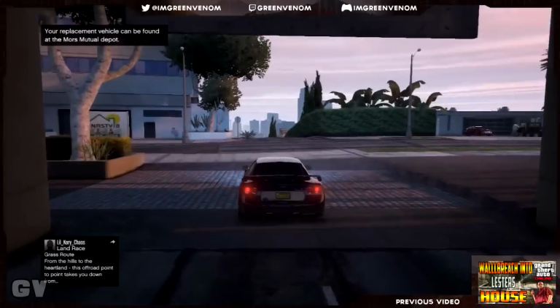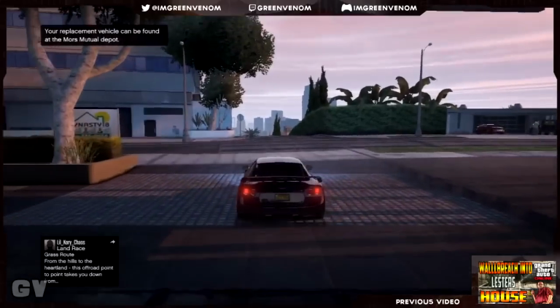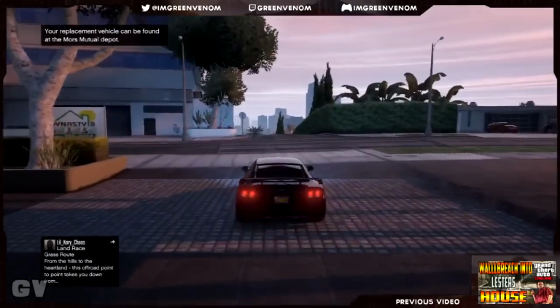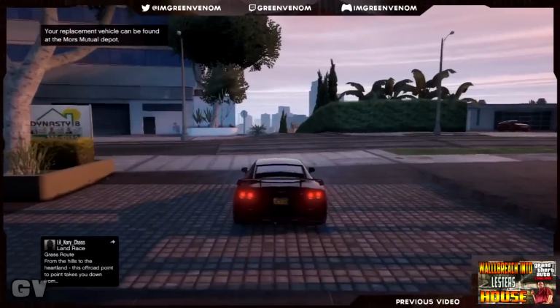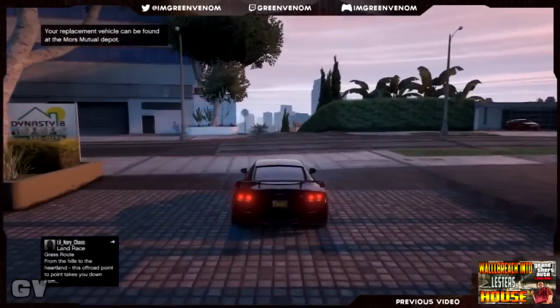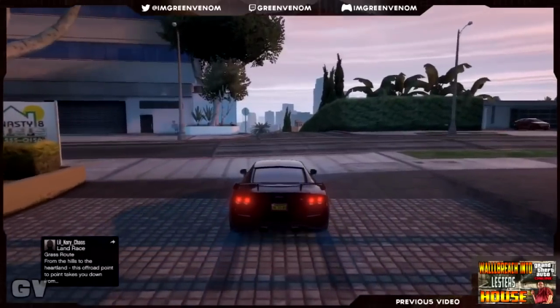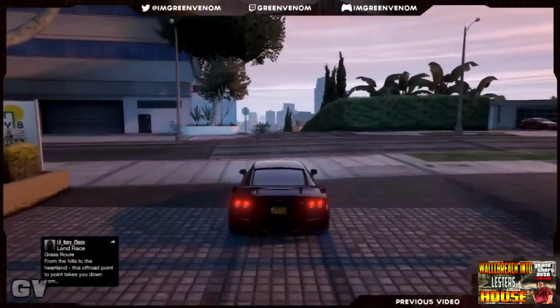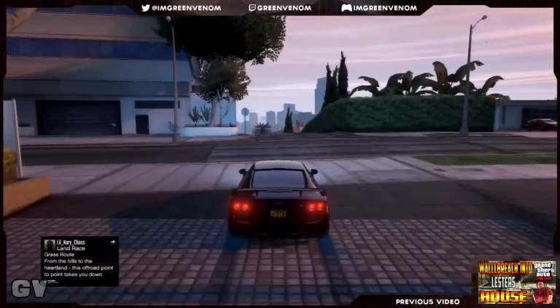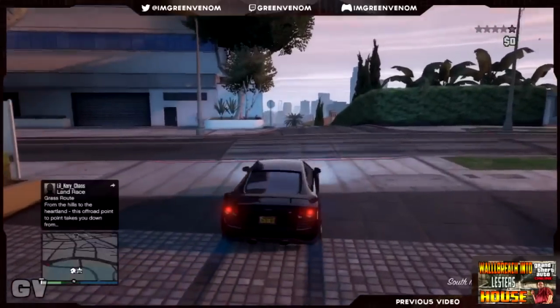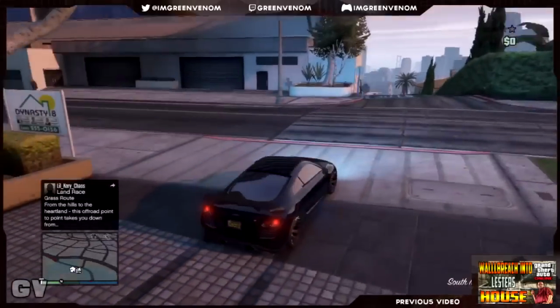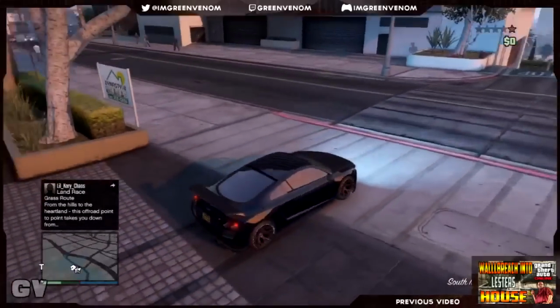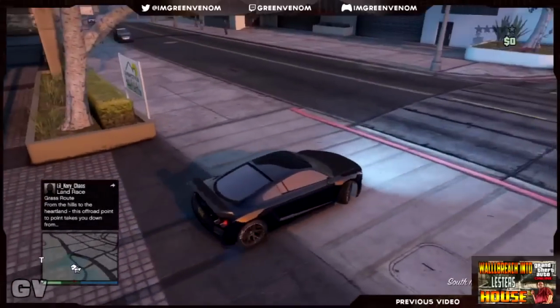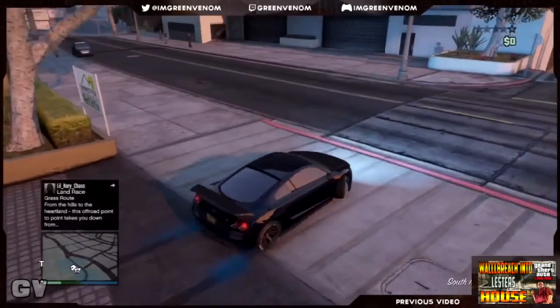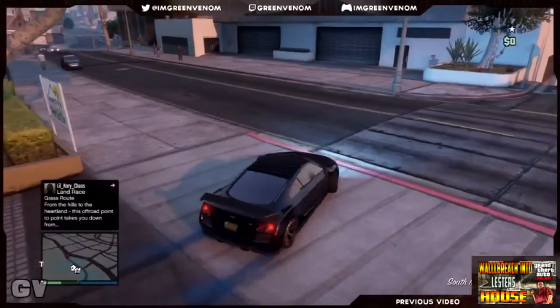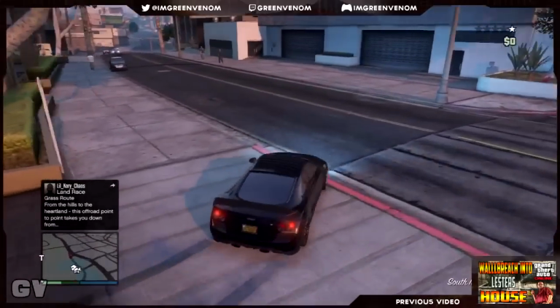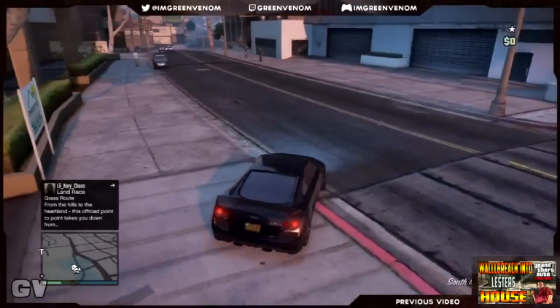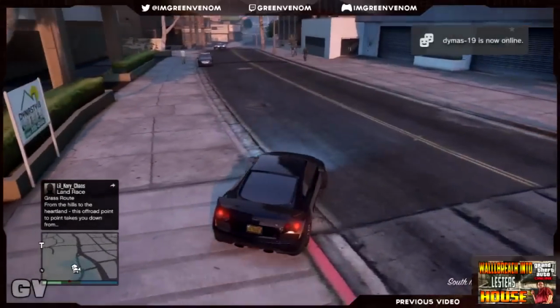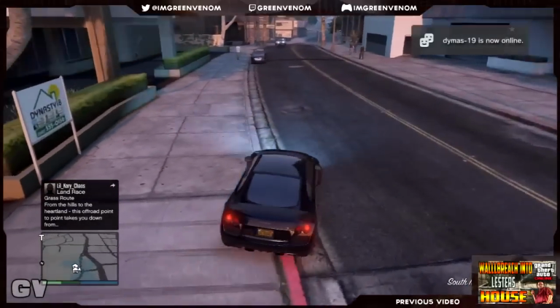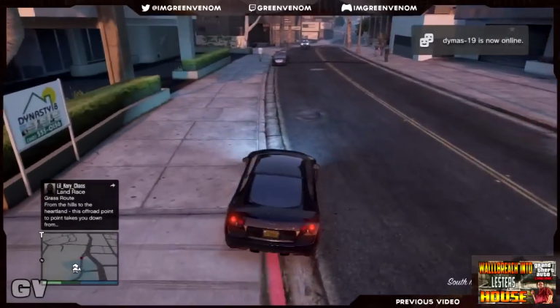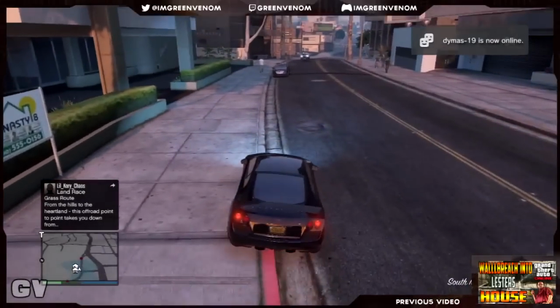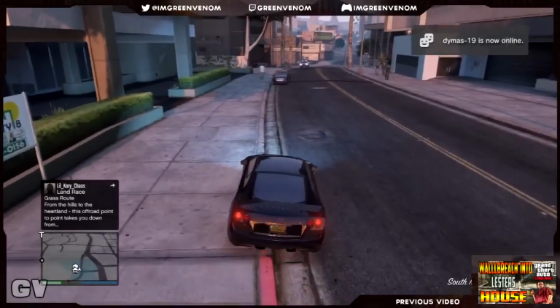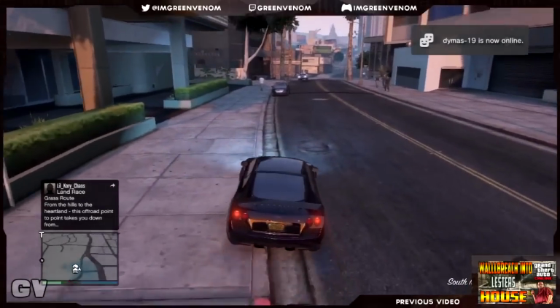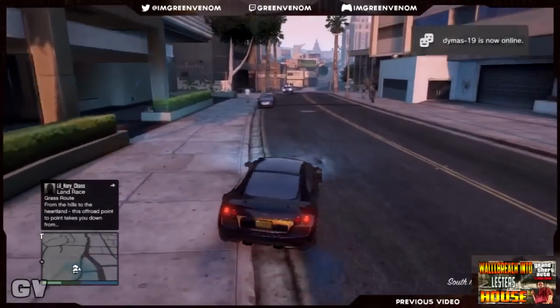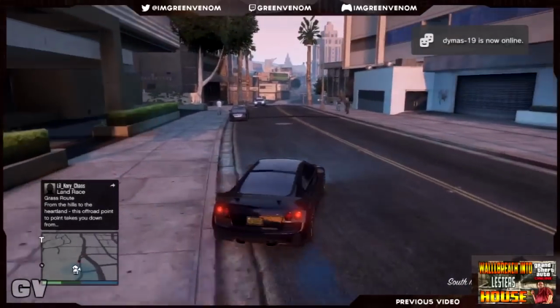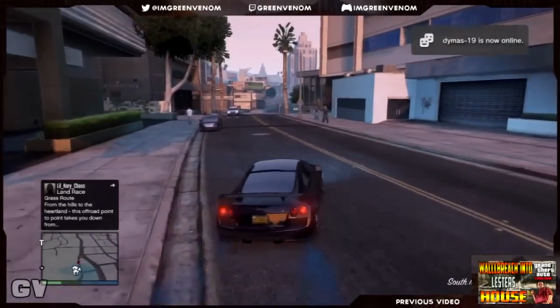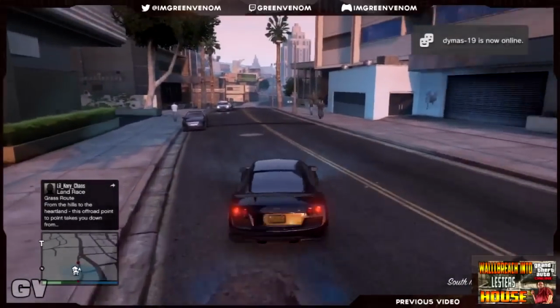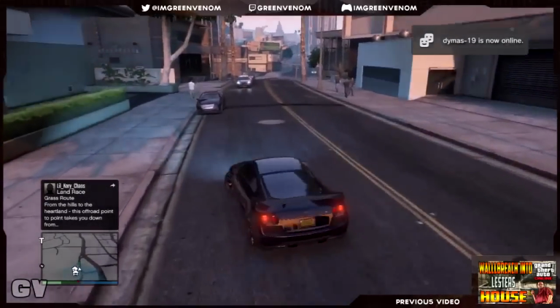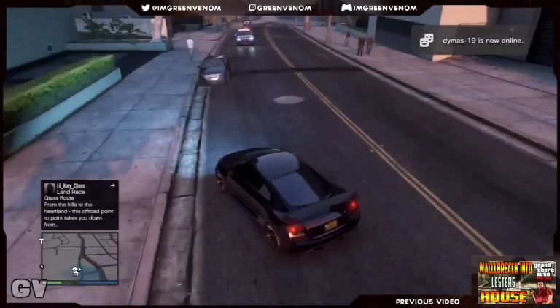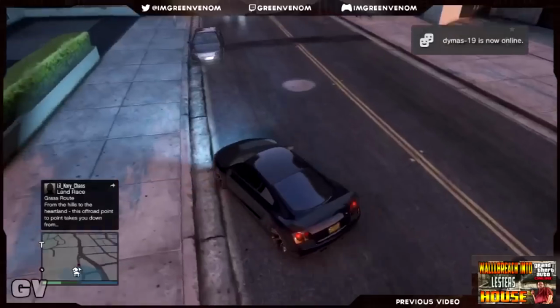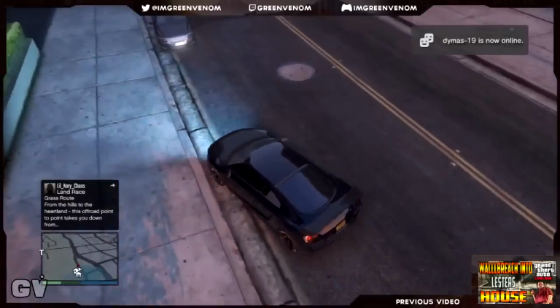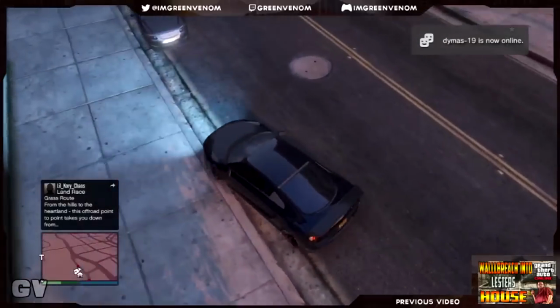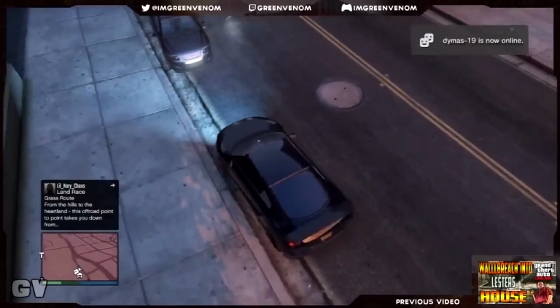Once you go outside the garage, you'd see at the top left corner it's showing Morris Mutual Insurance. Now park your vehicle, put a C4 on it, and explode it once again.